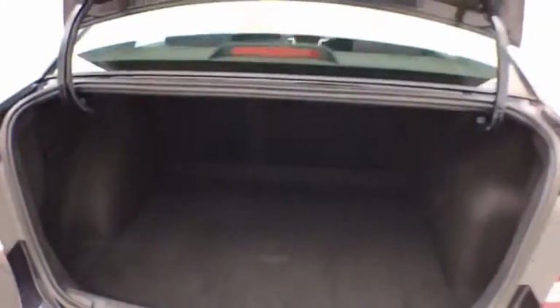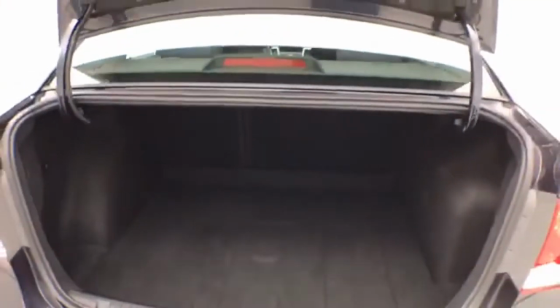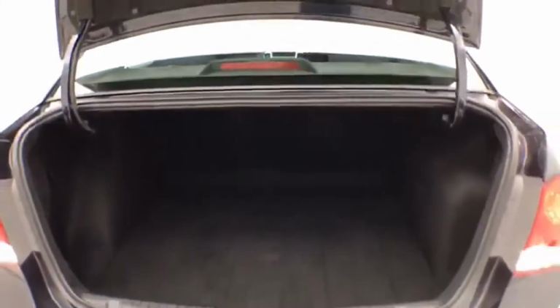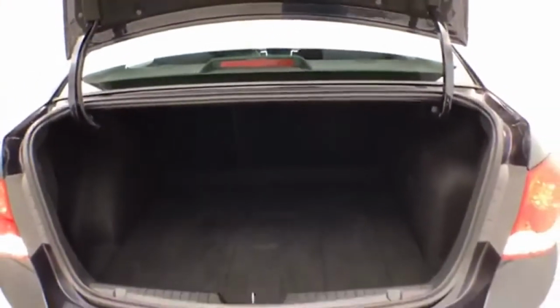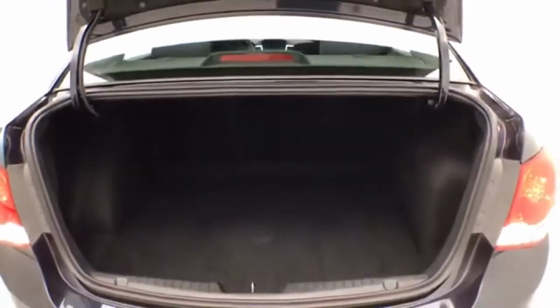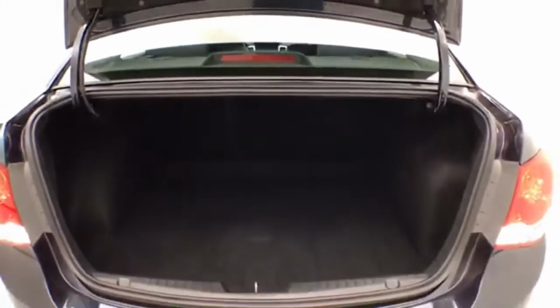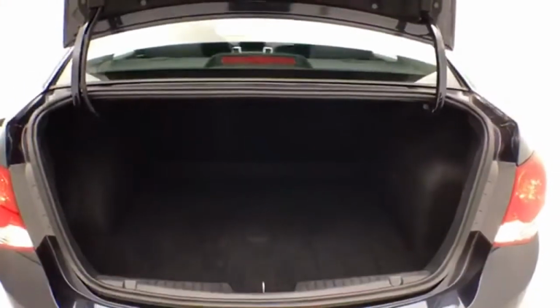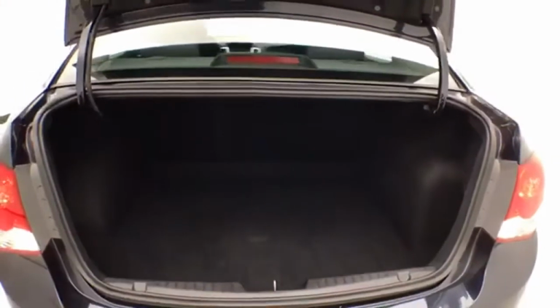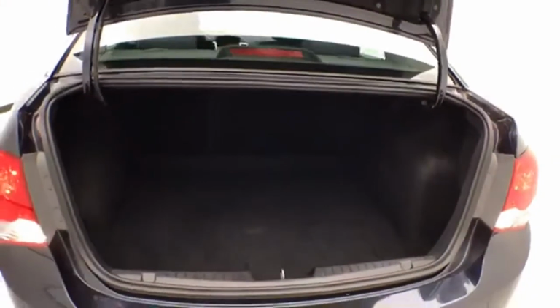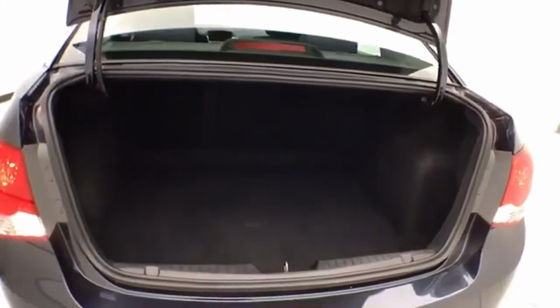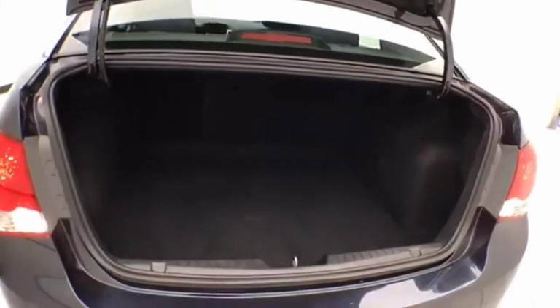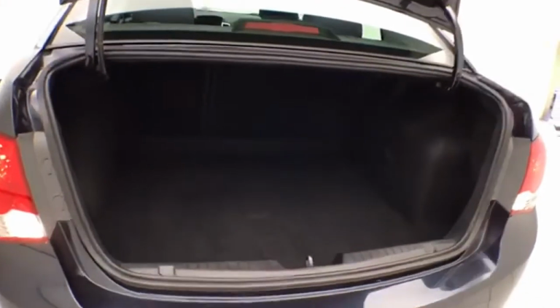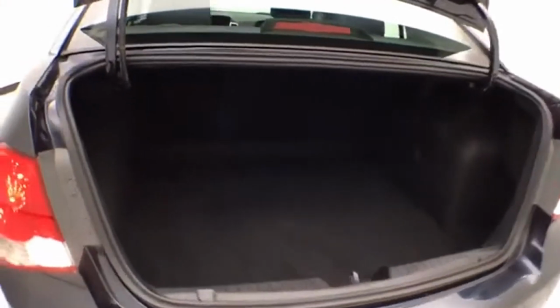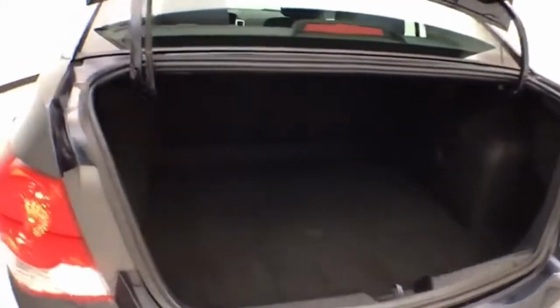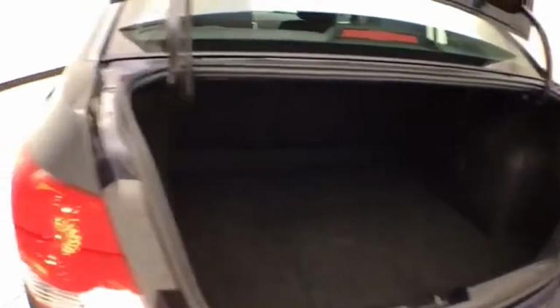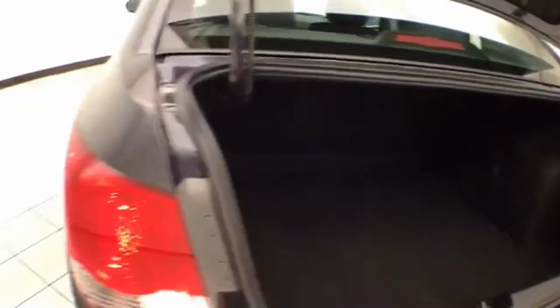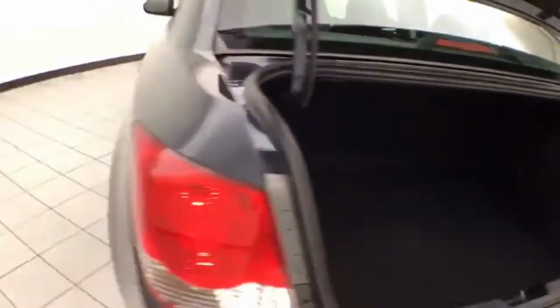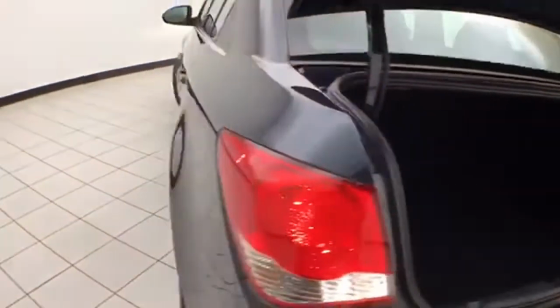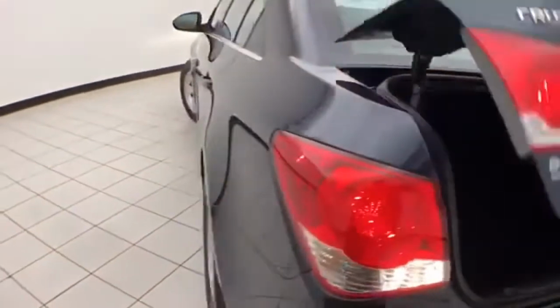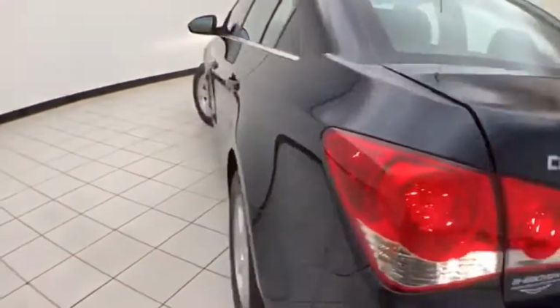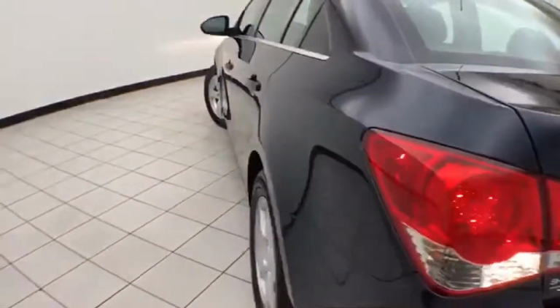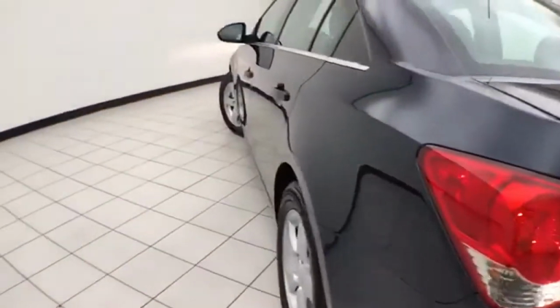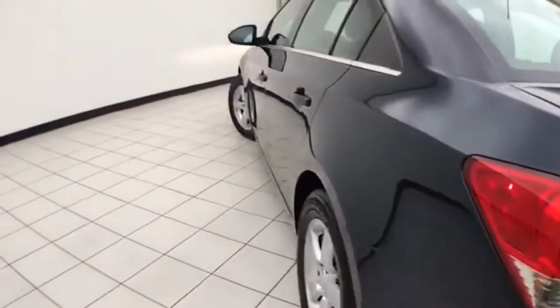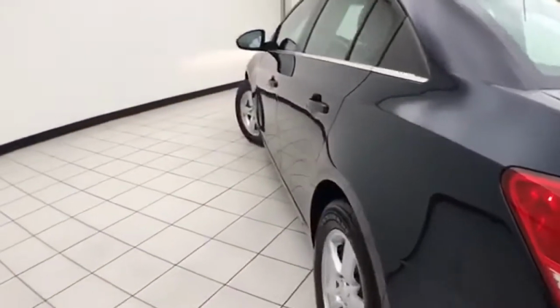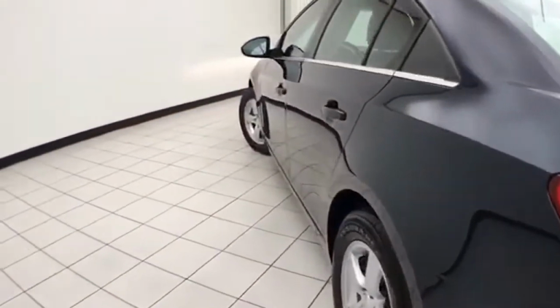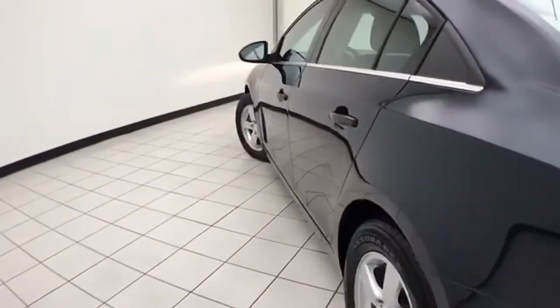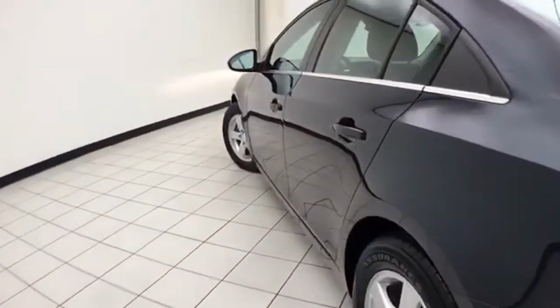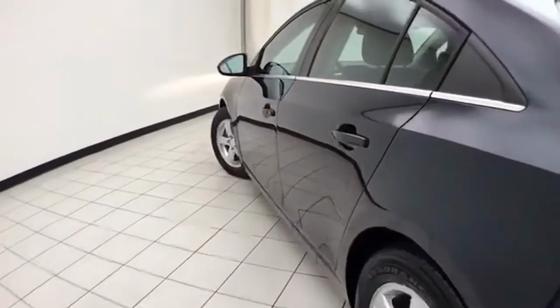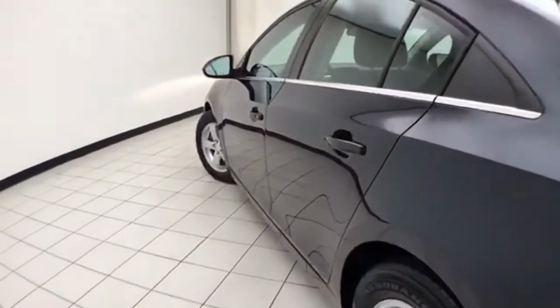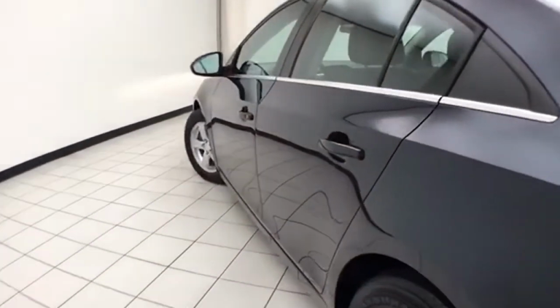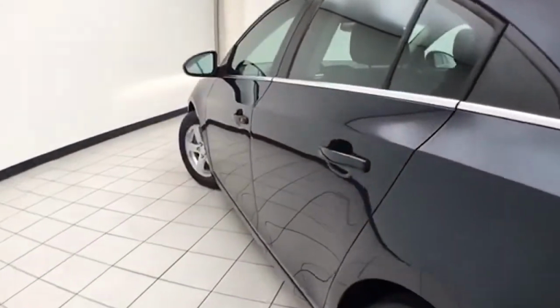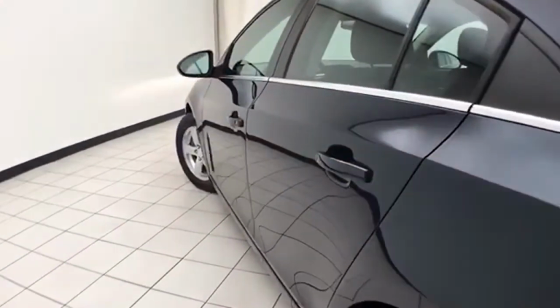Spacious trunk with a wide opening makes it easy to get things in and out. And very clean — no dents or dings in the body.